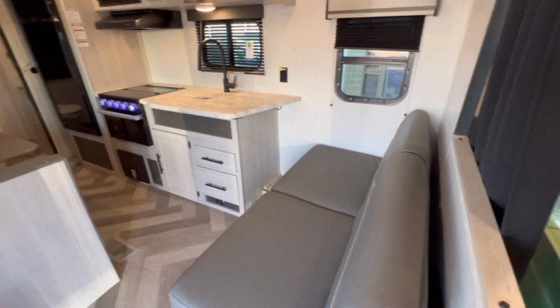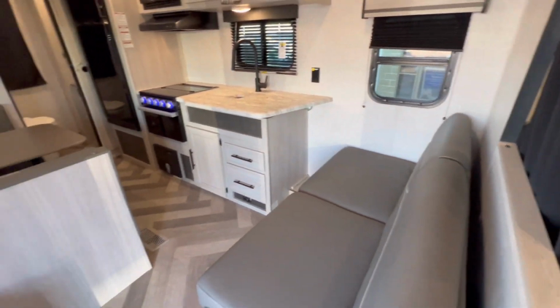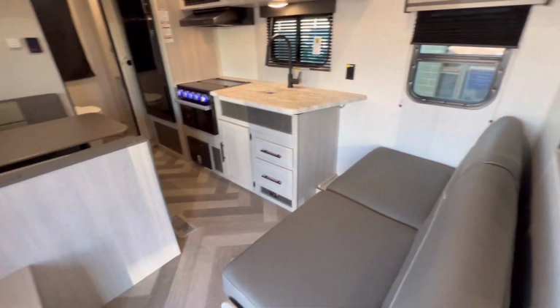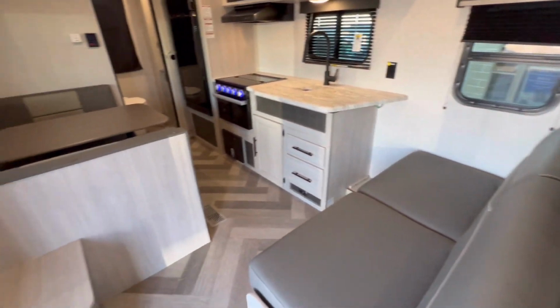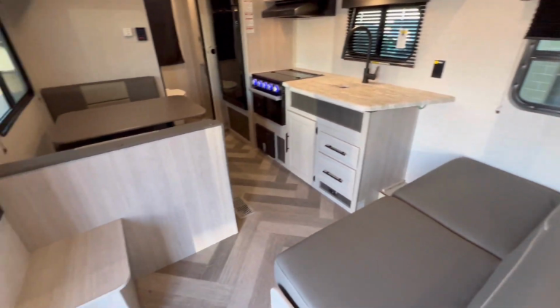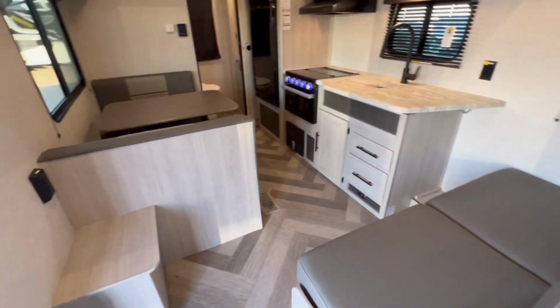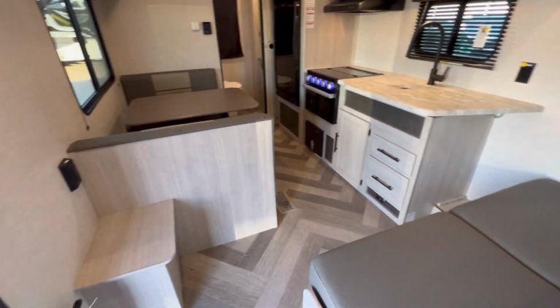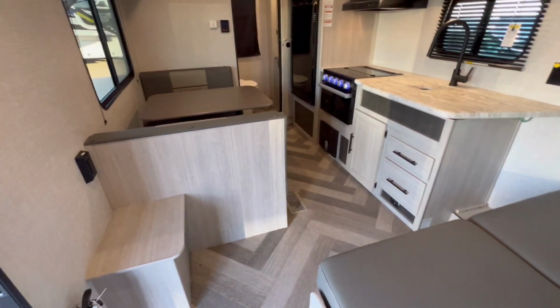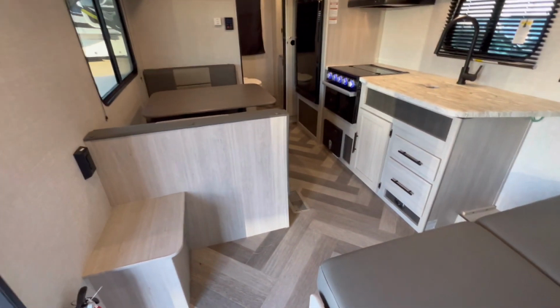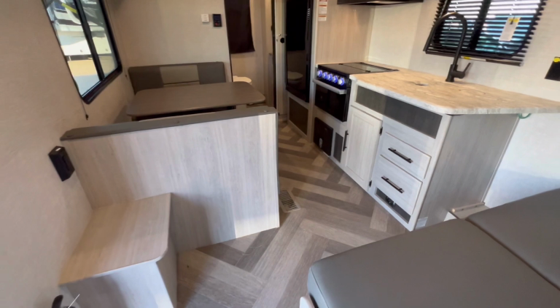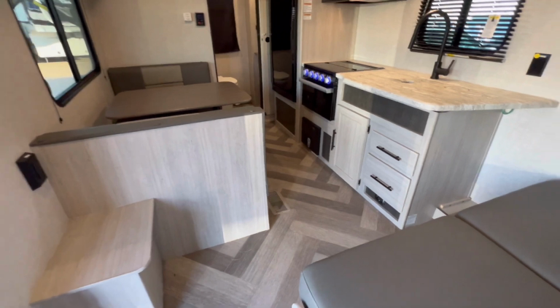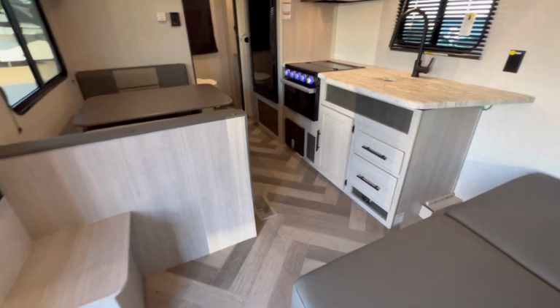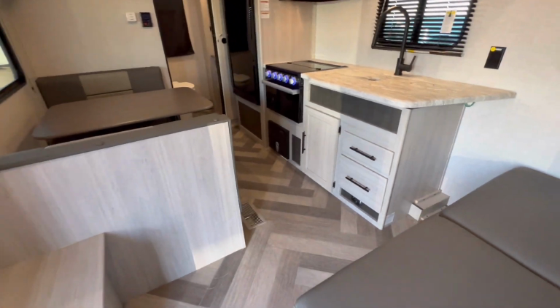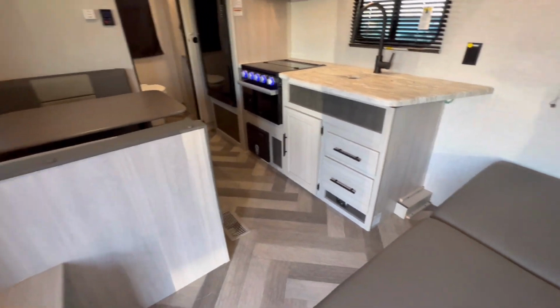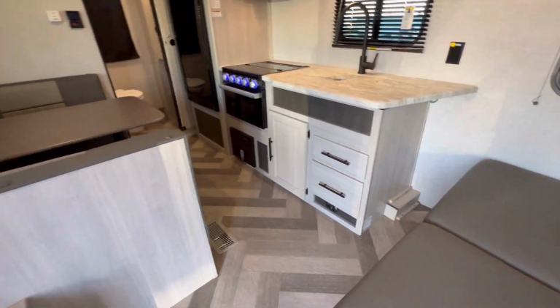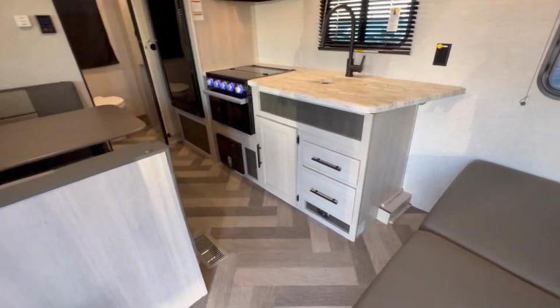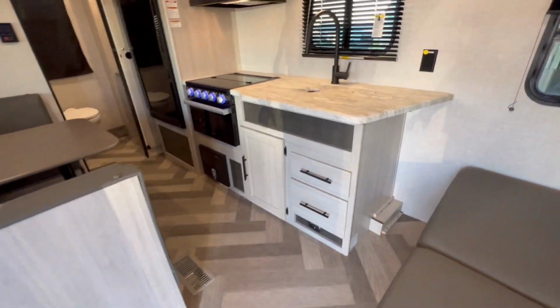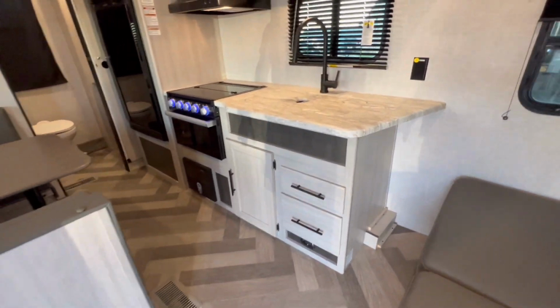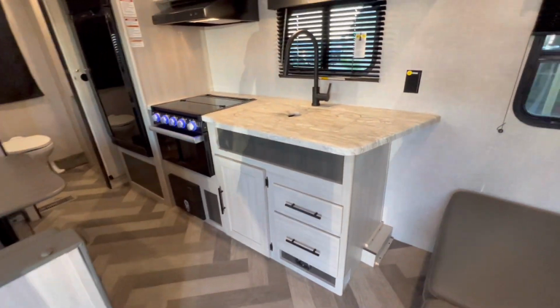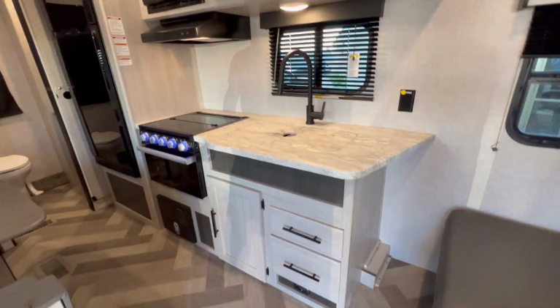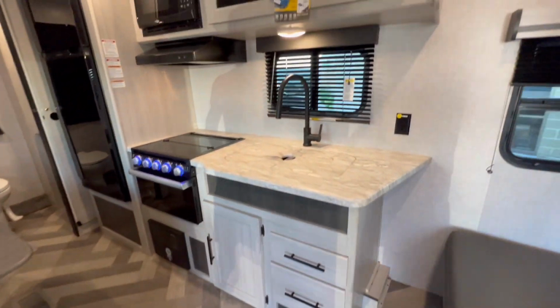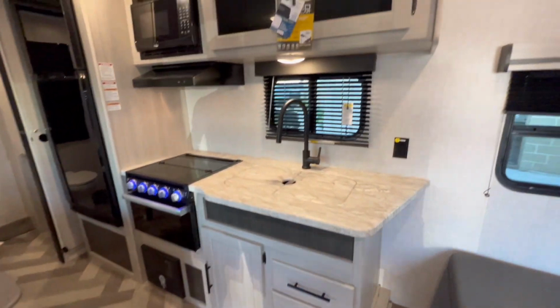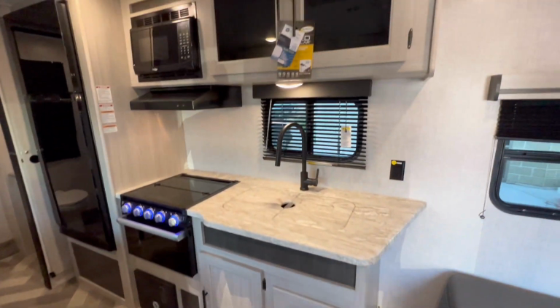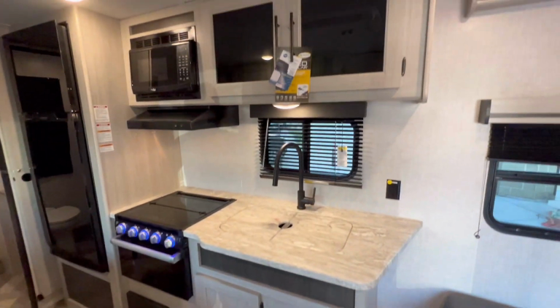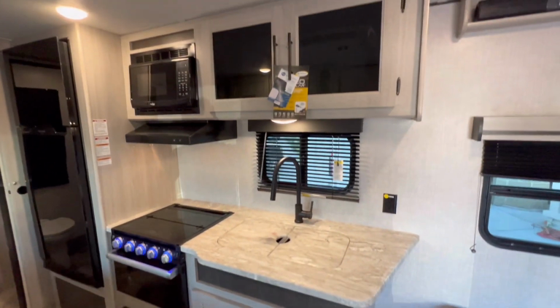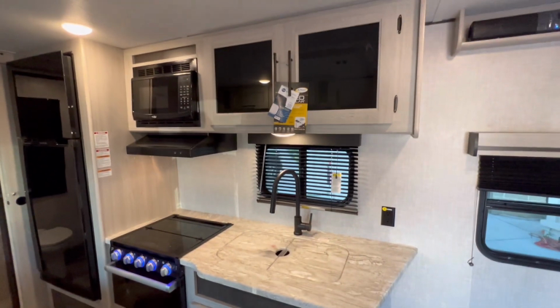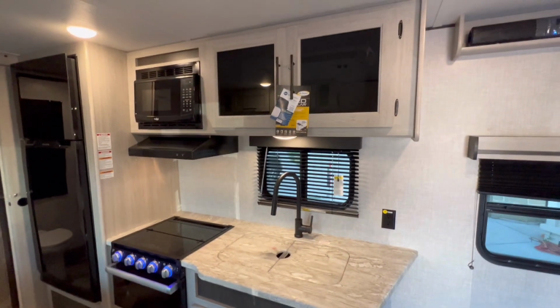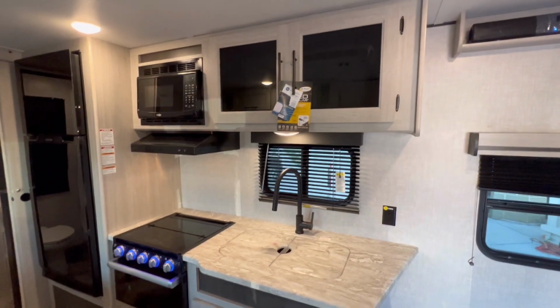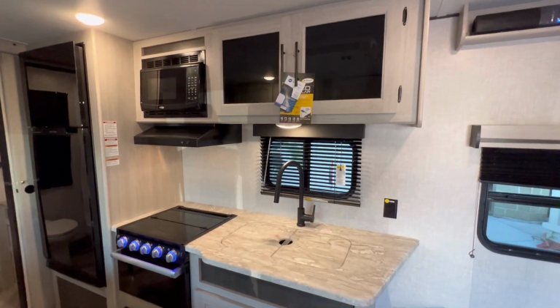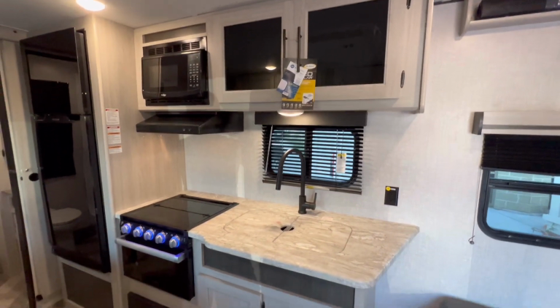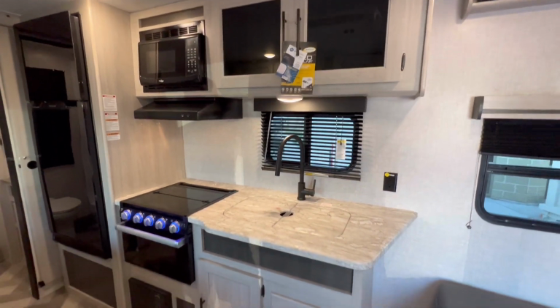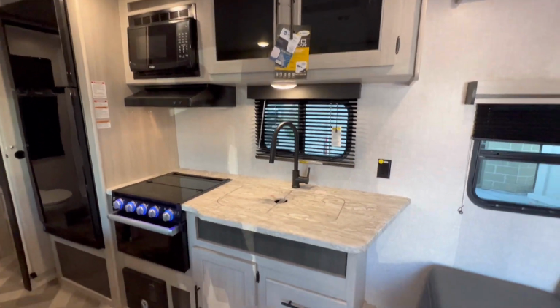This sofa converts into a bed — not a big one, but a bed nonetheless.